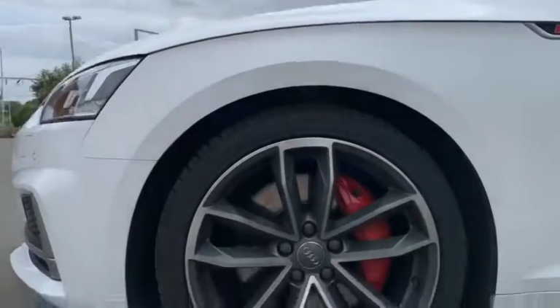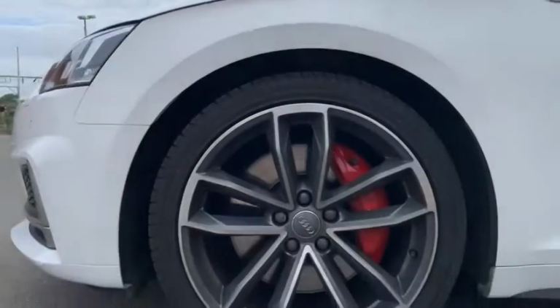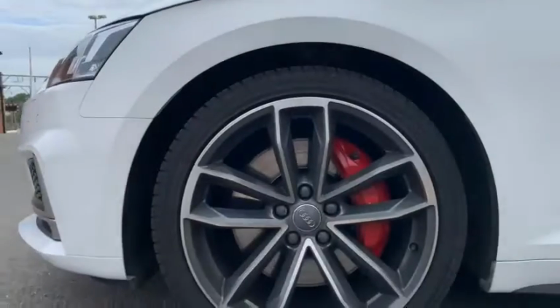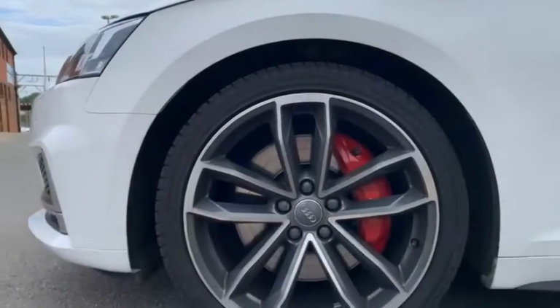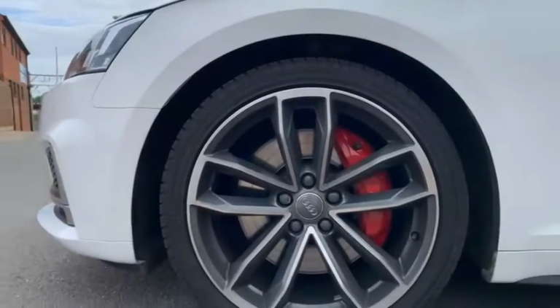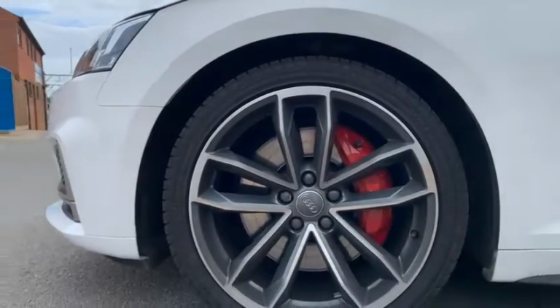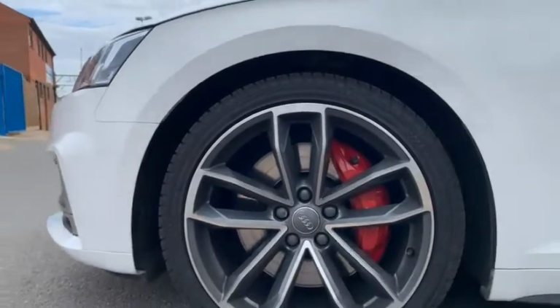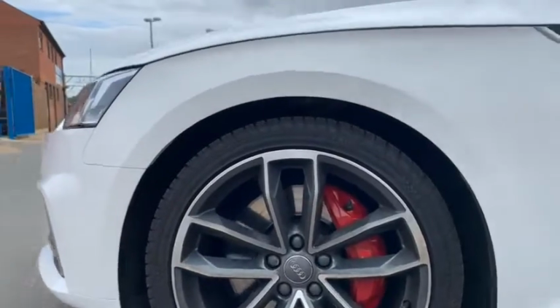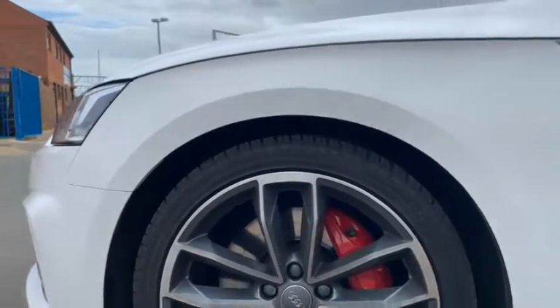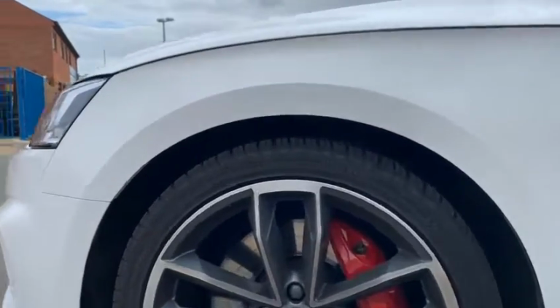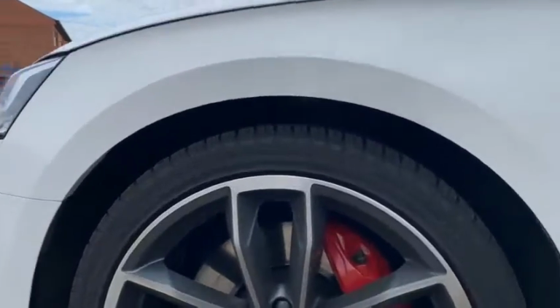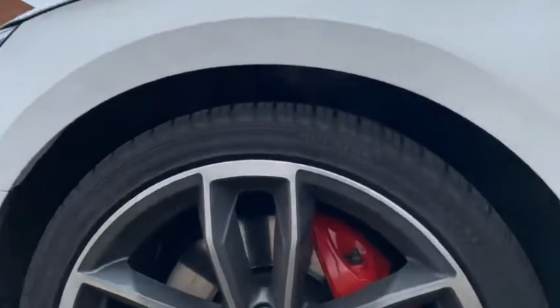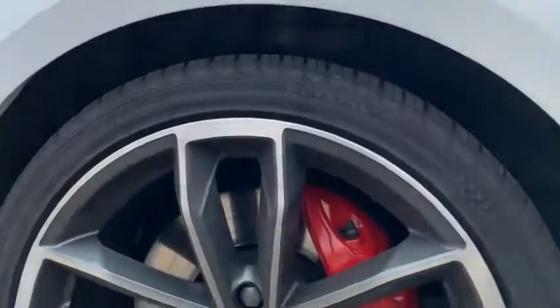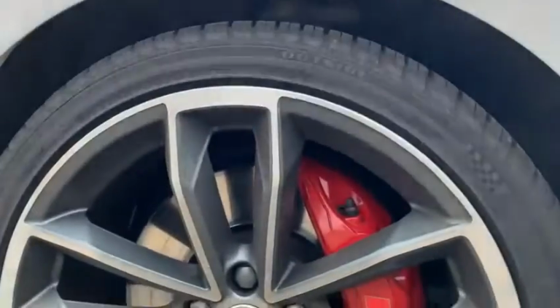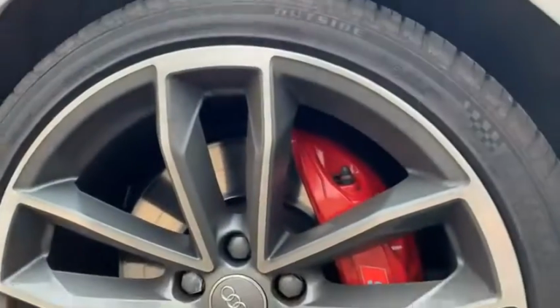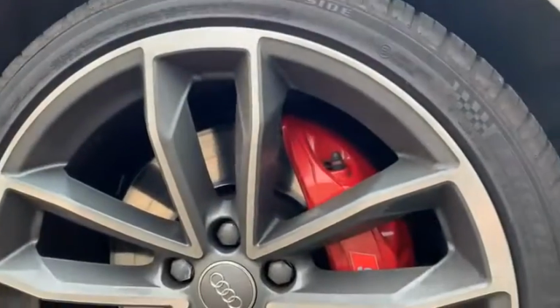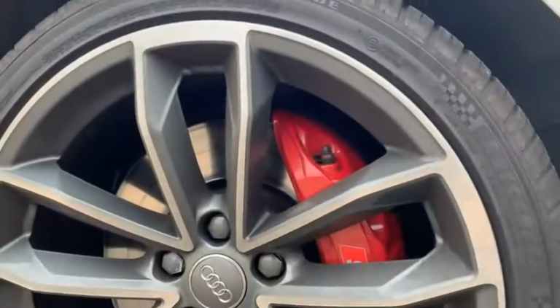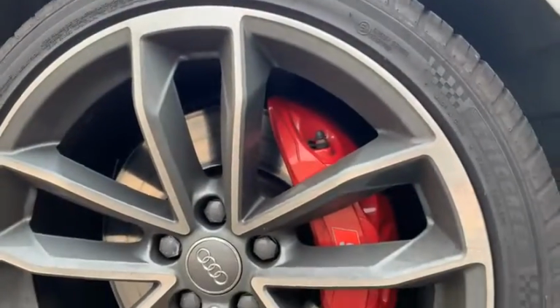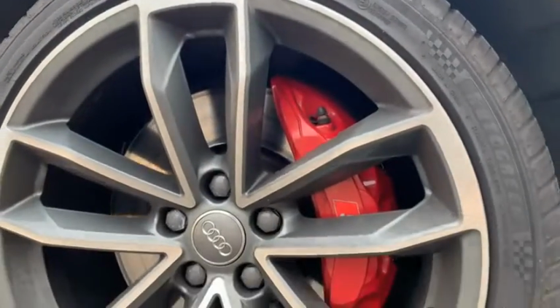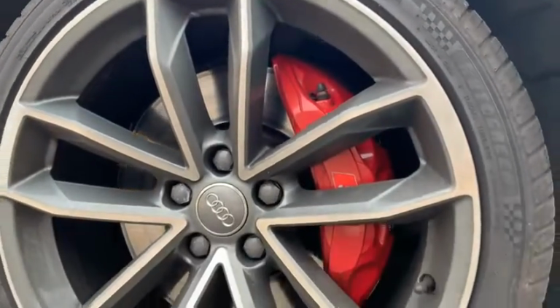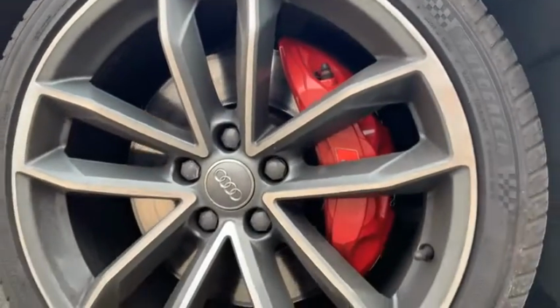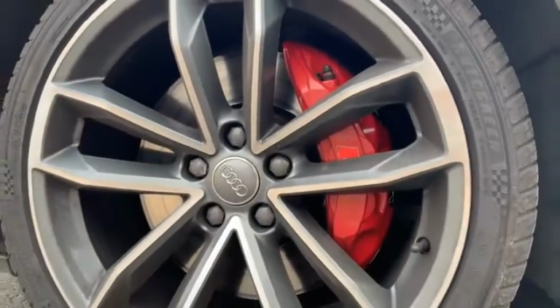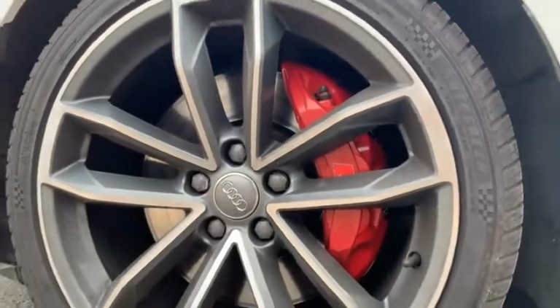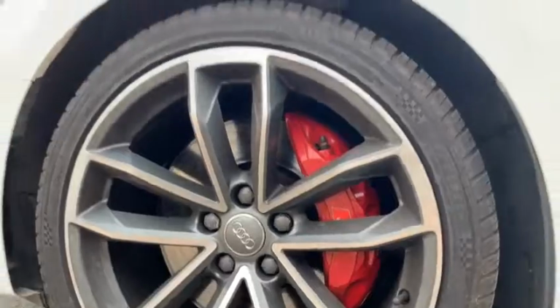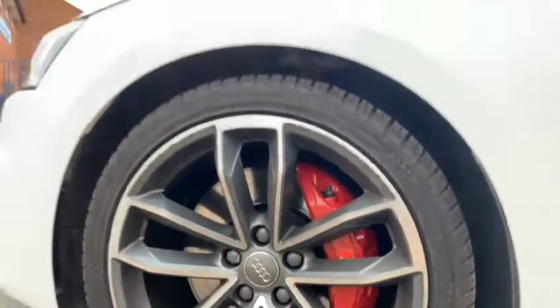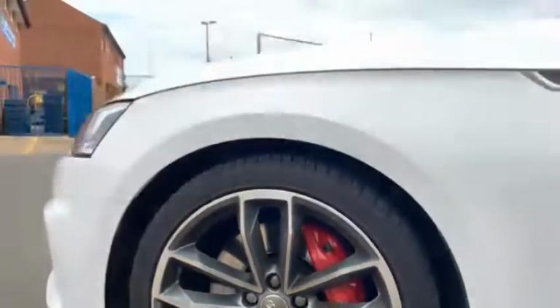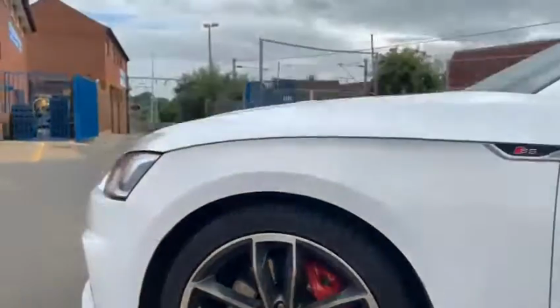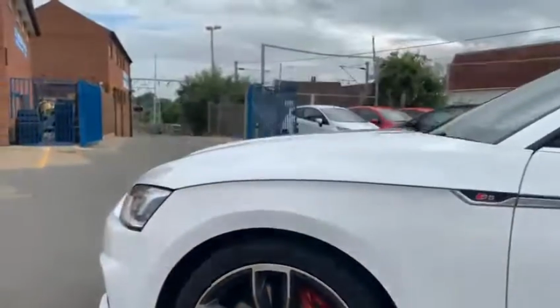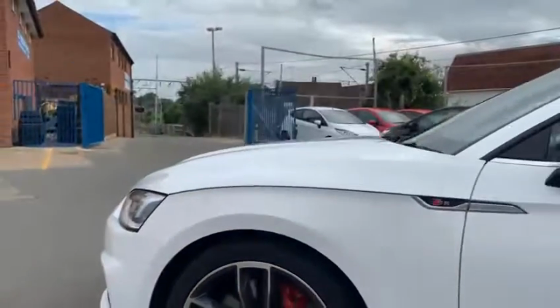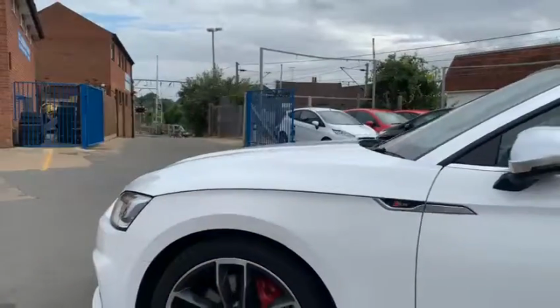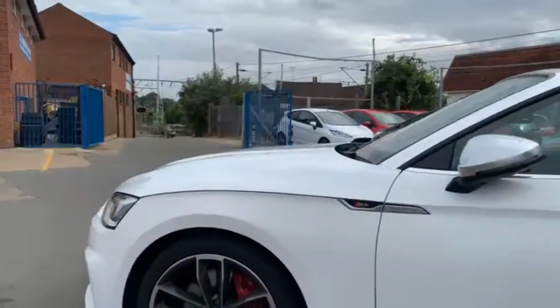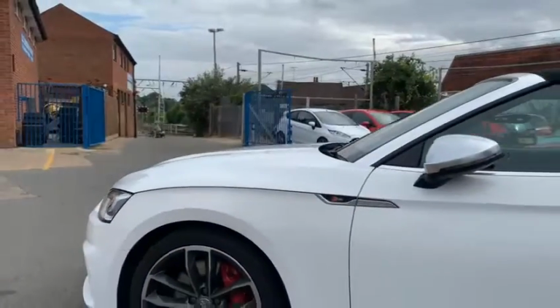Going around to this wheel here, you've got your nice big 6-pot Audi Sport brakes there, which are a big change on this generation of S5.